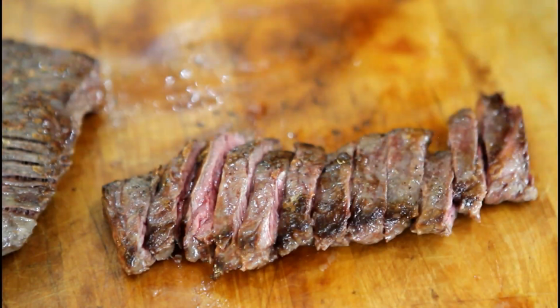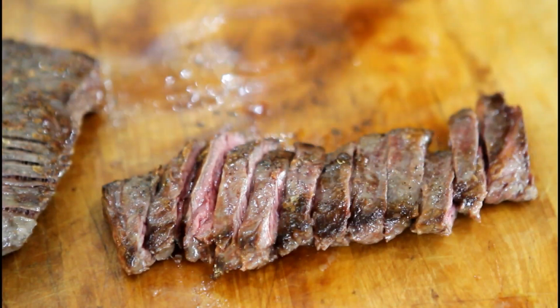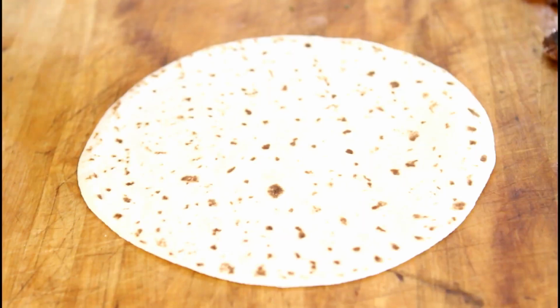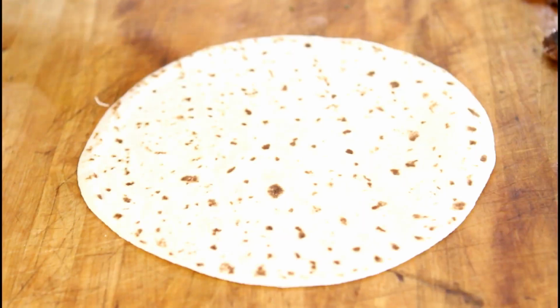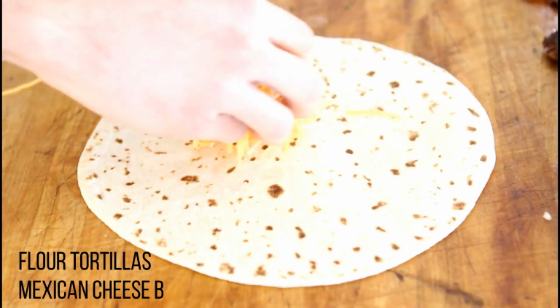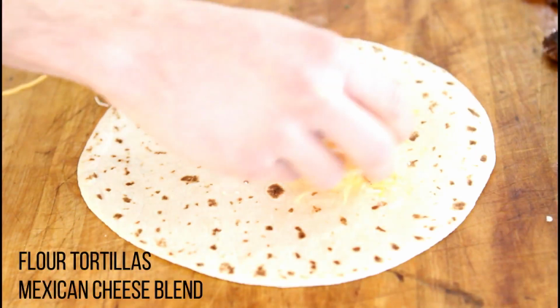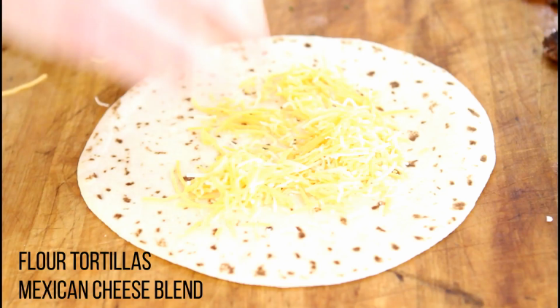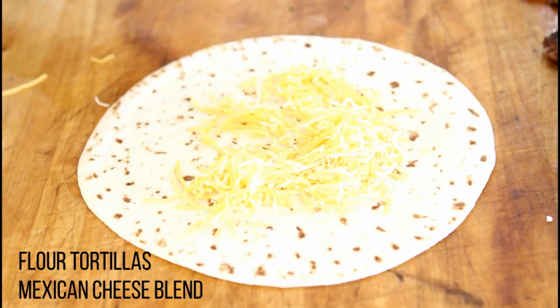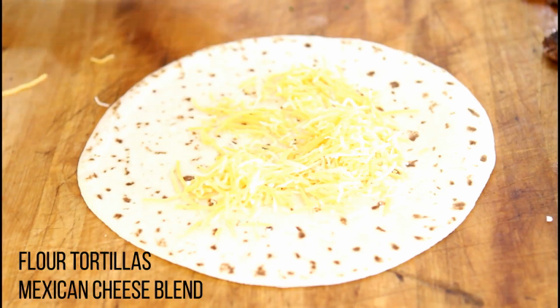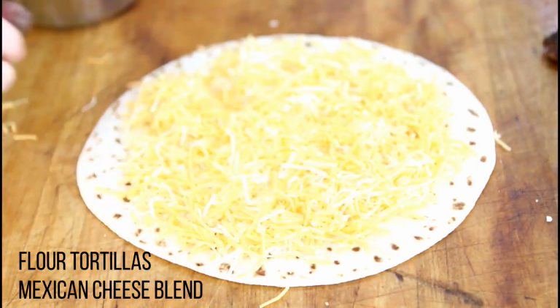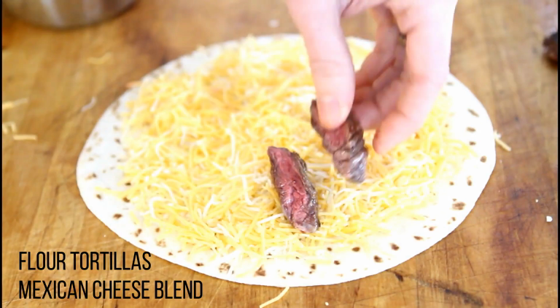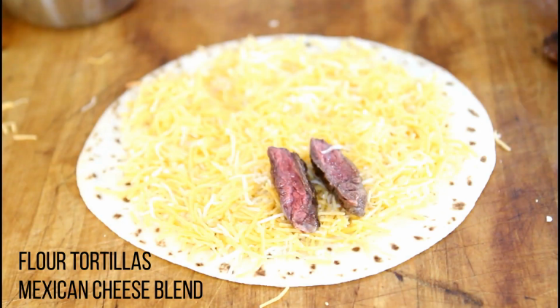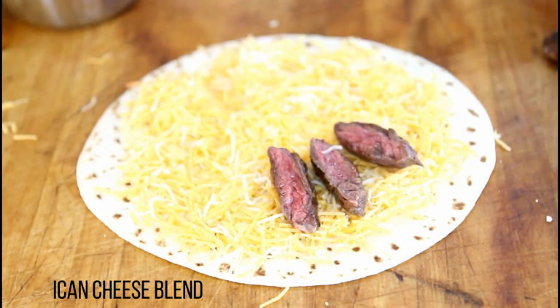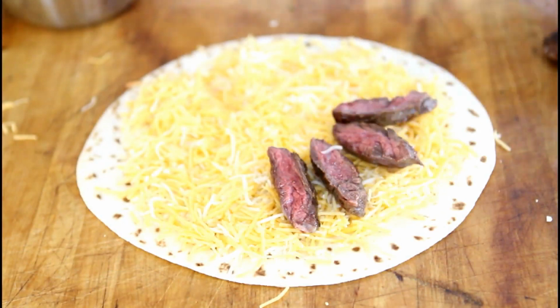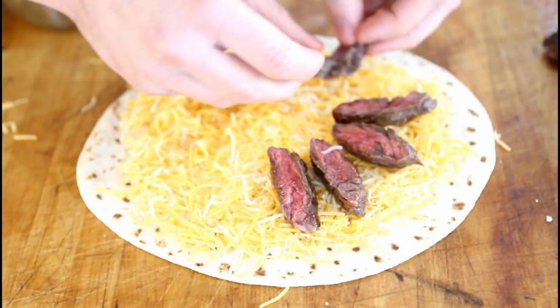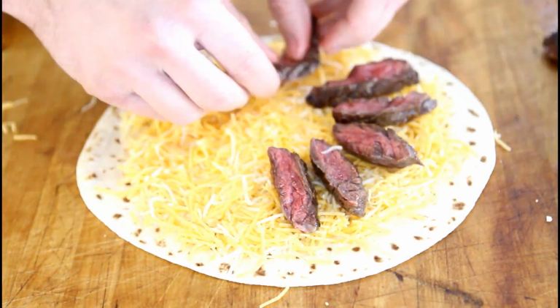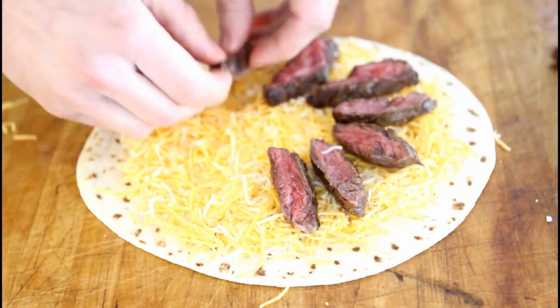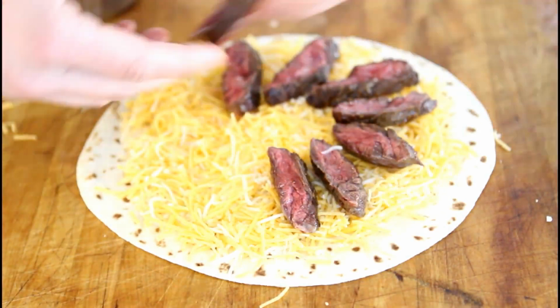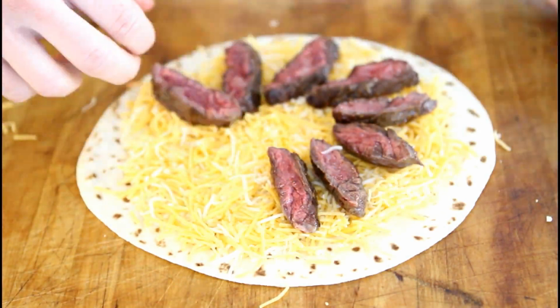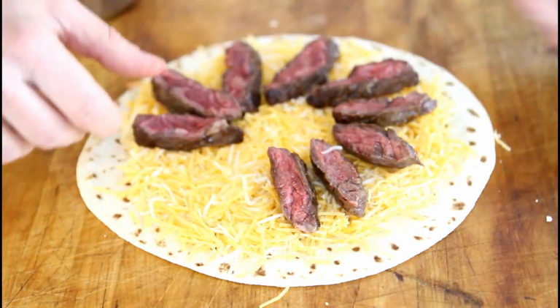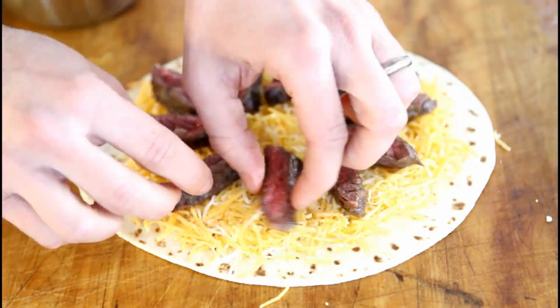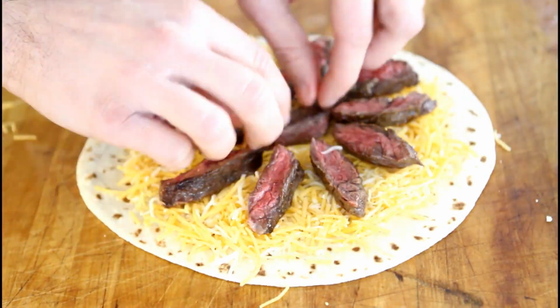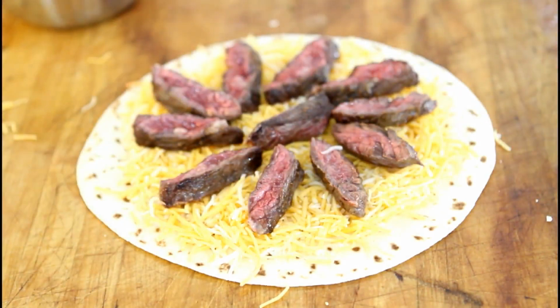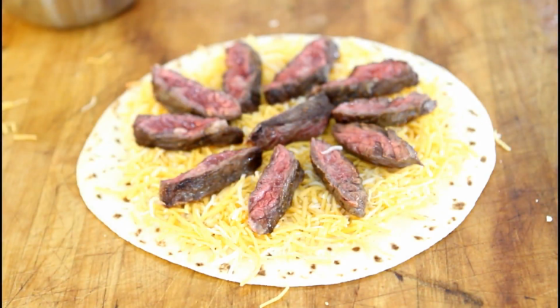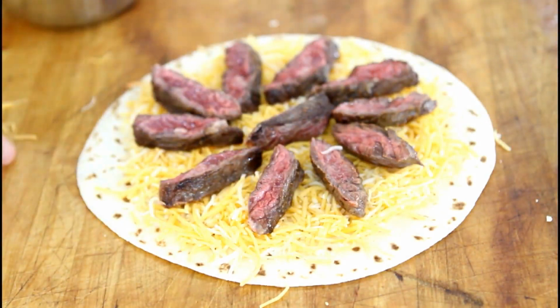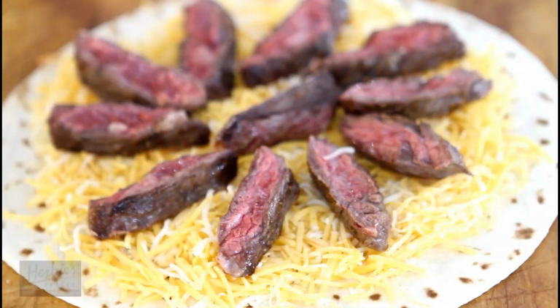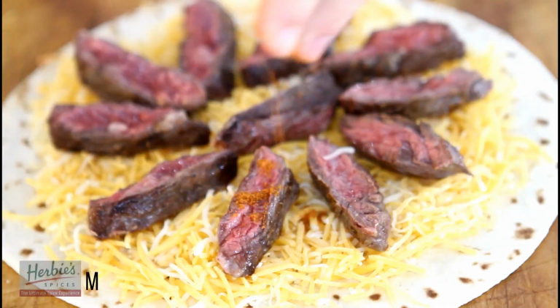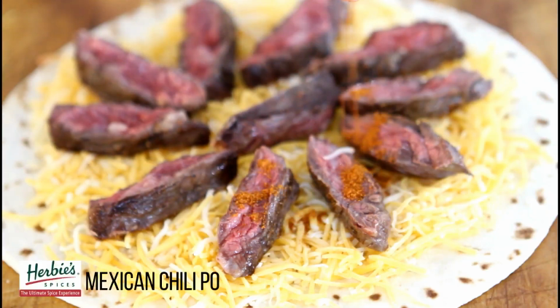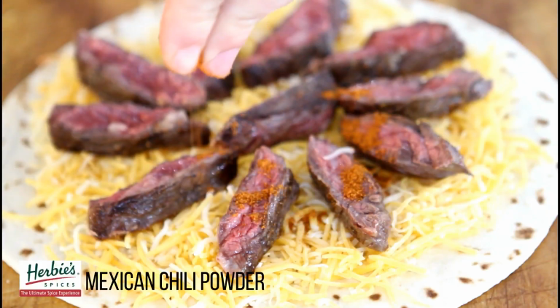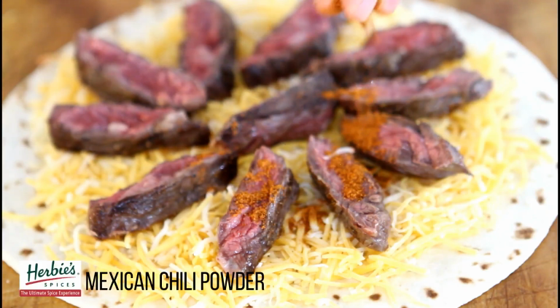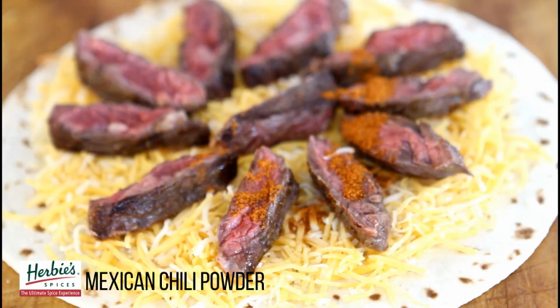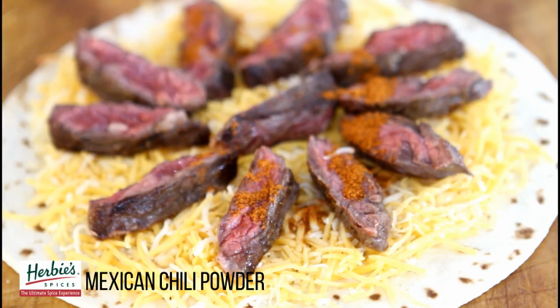Once you slice your steak, assemble your quesadillas and add Herbie's Mexican chili powder.